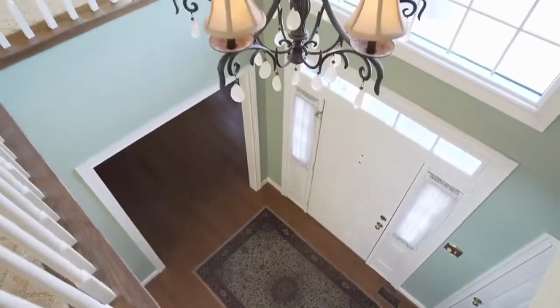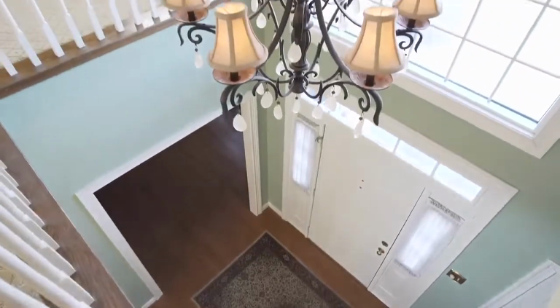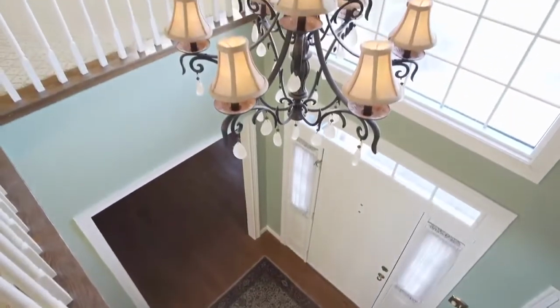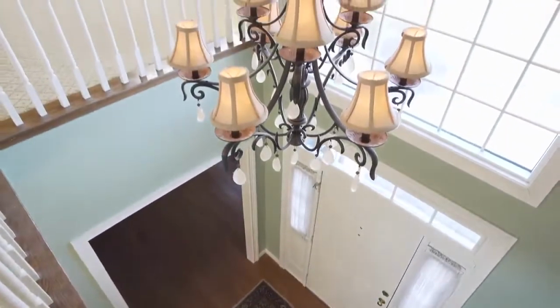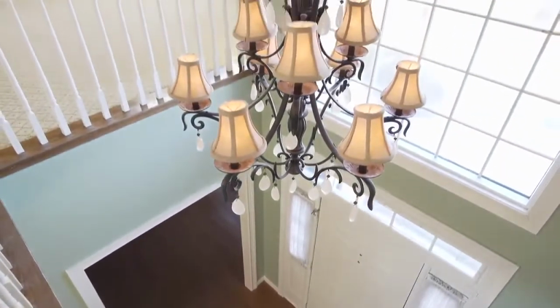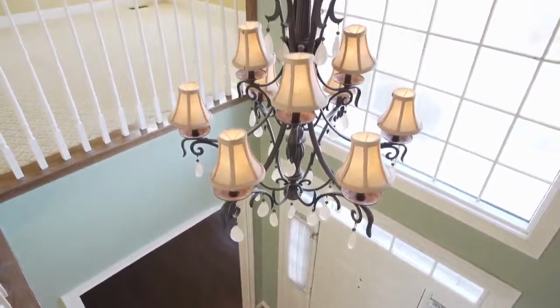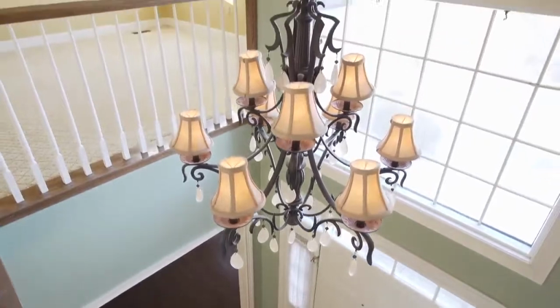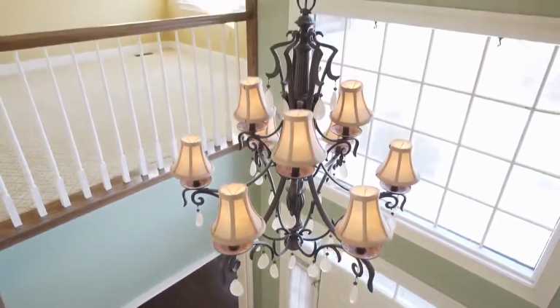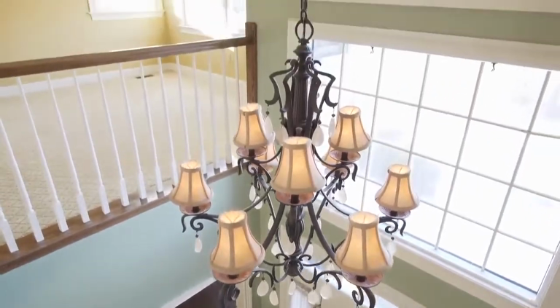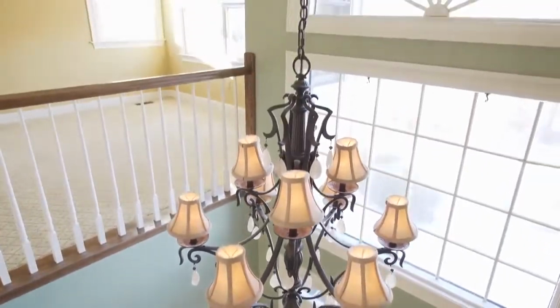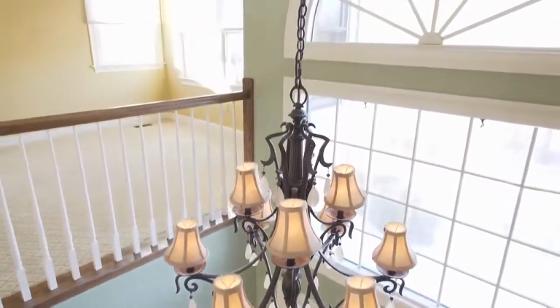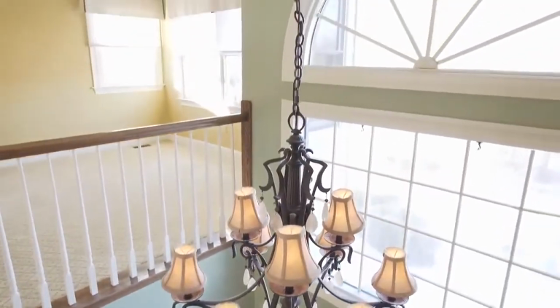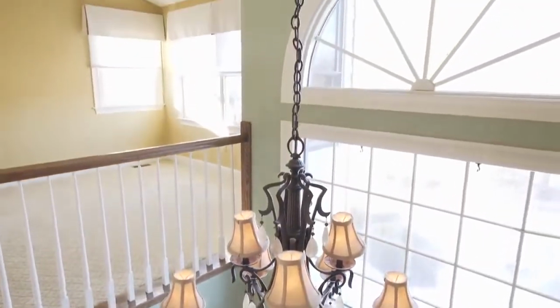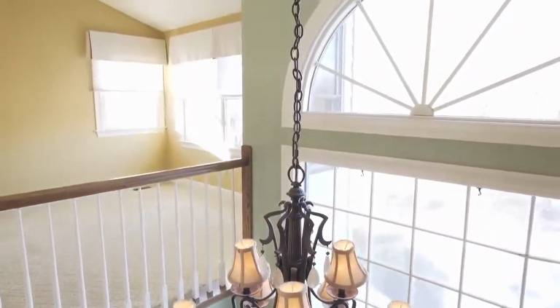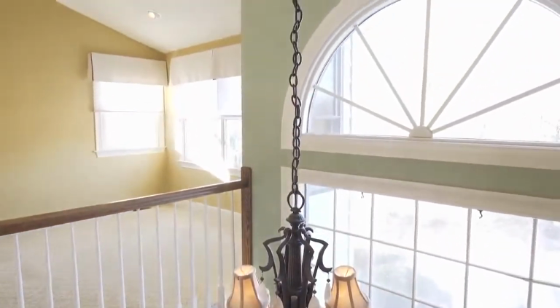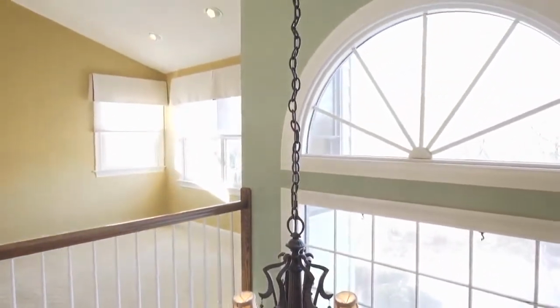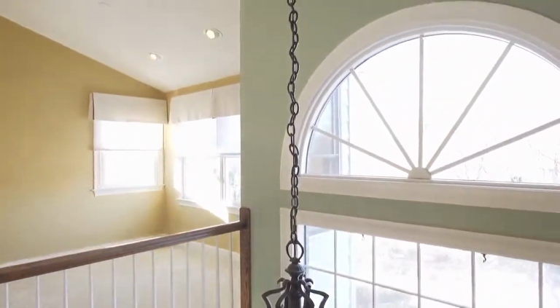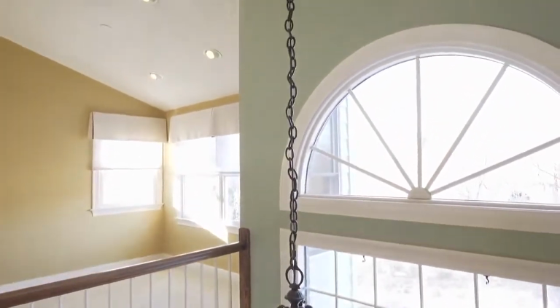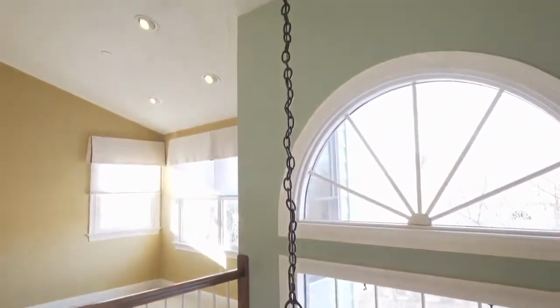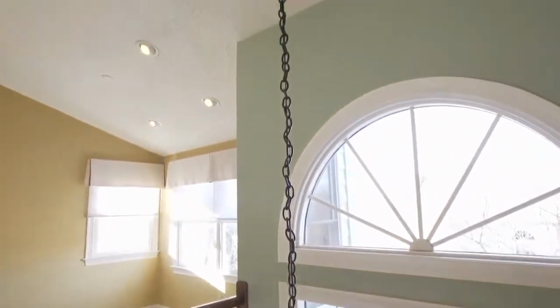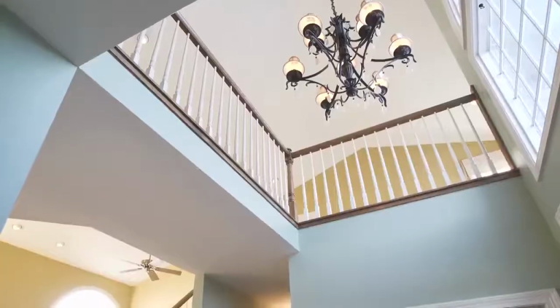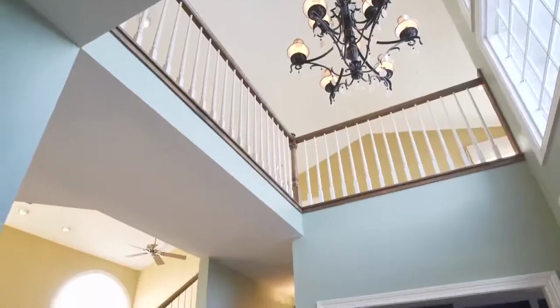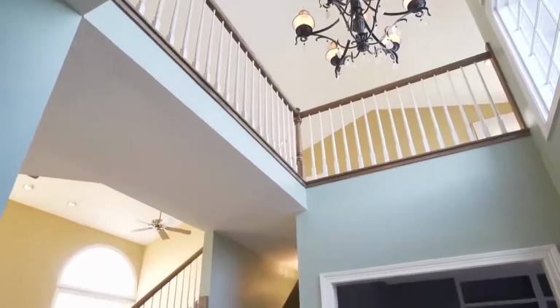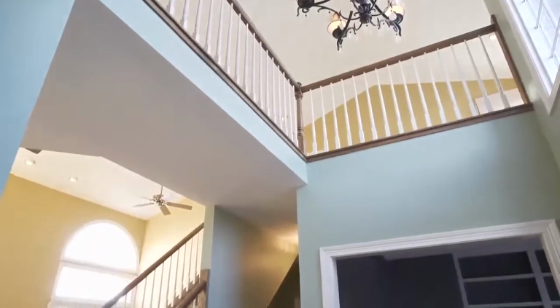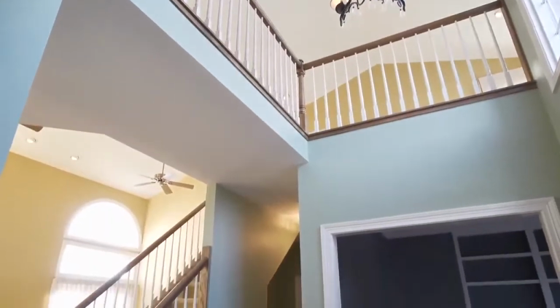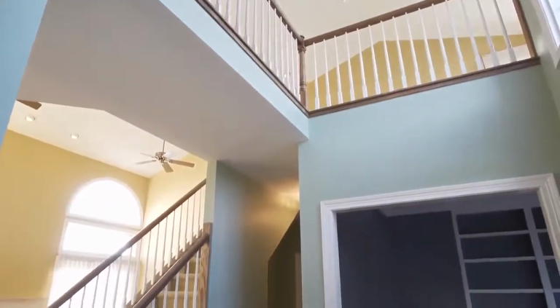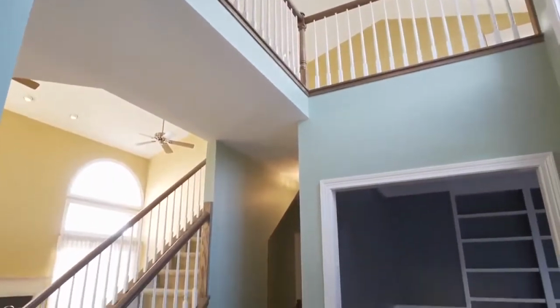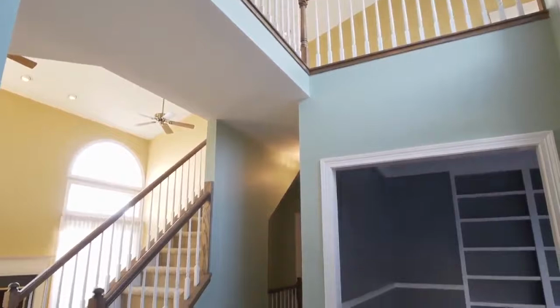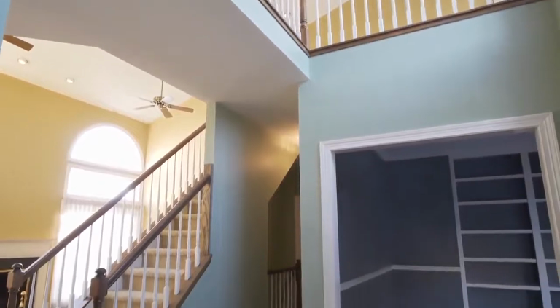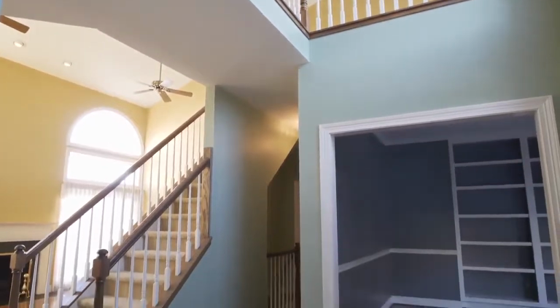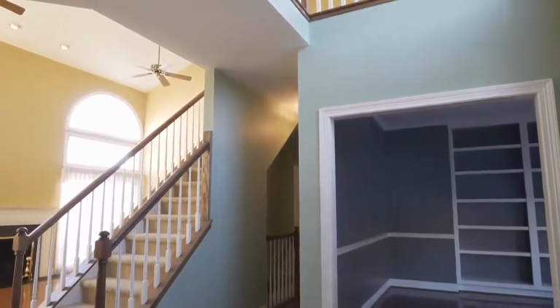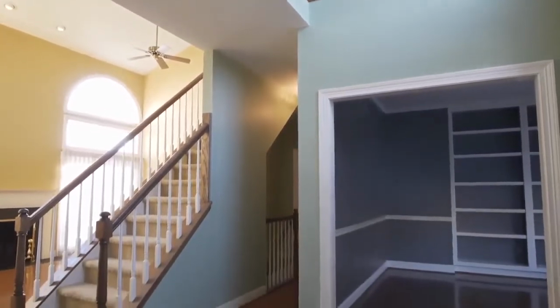A towering entrance brings you into the foyer, where beautiful hardwood floors greet you and extend throughout most of the main level.